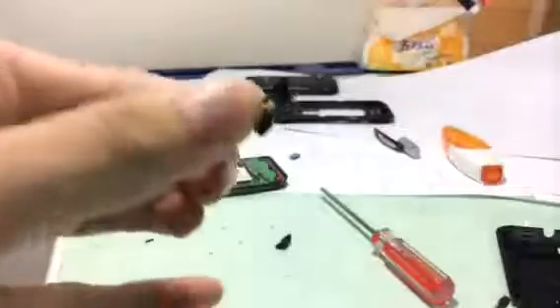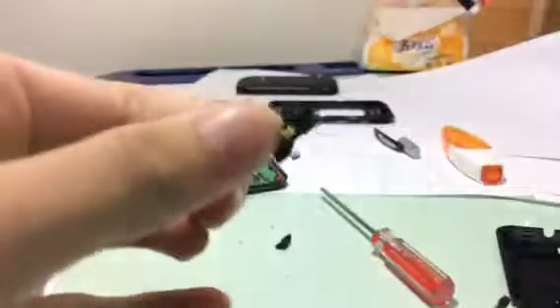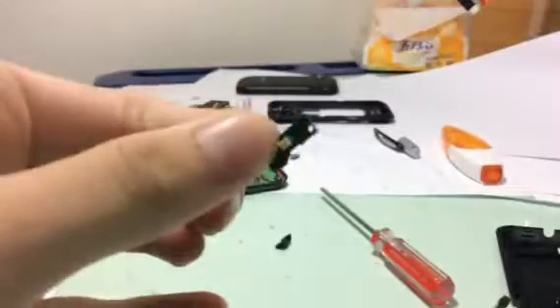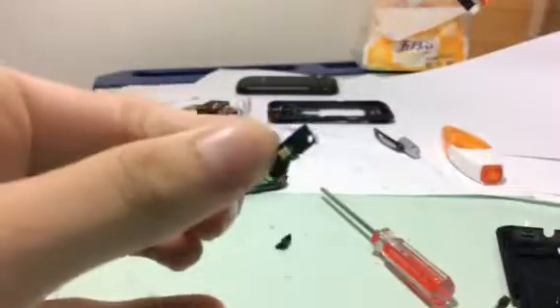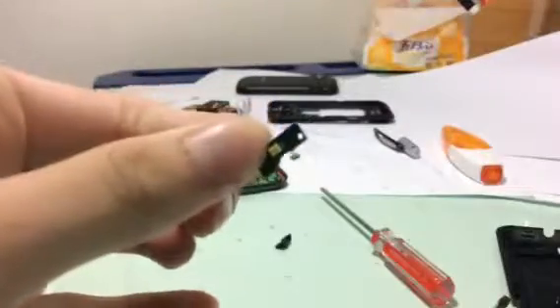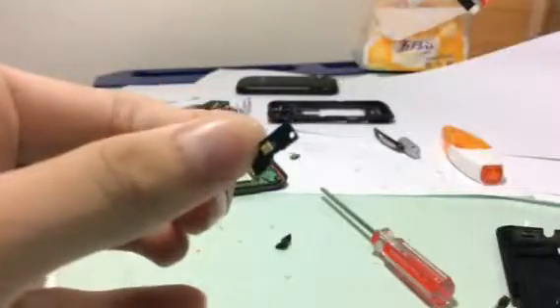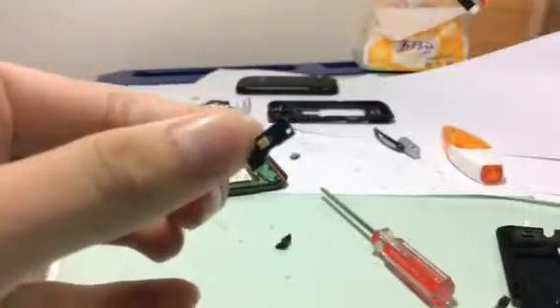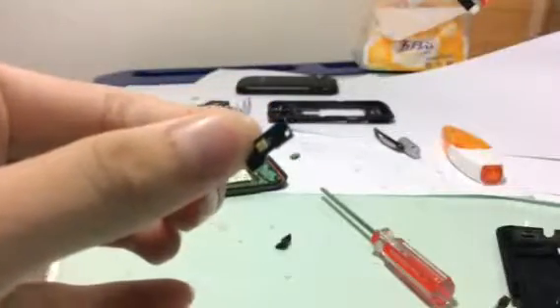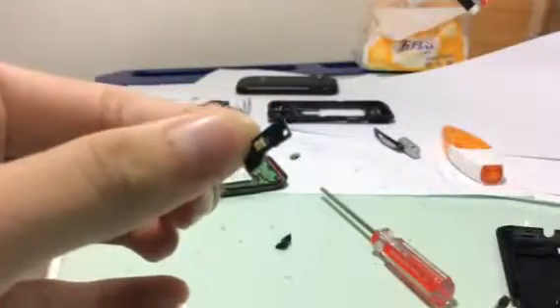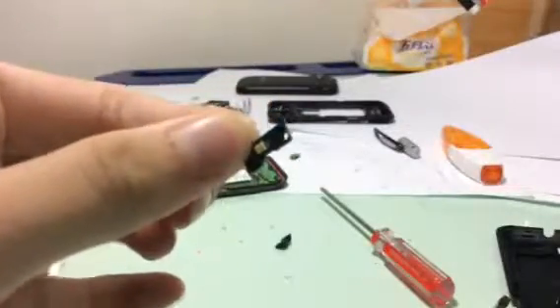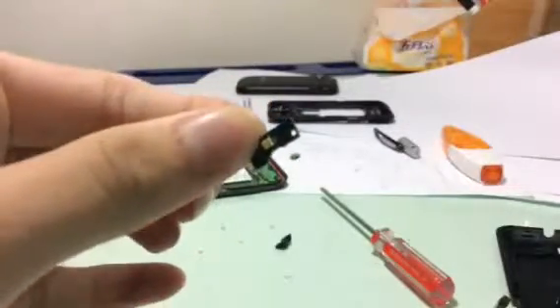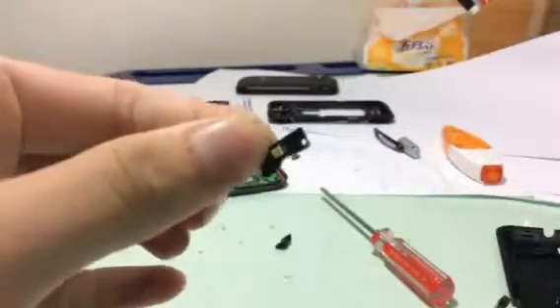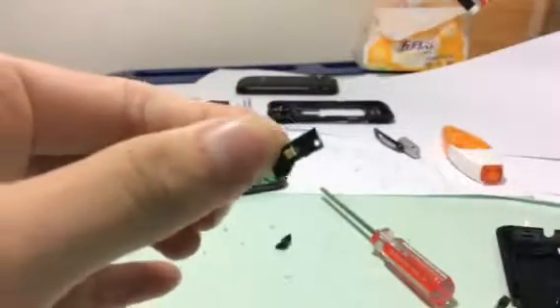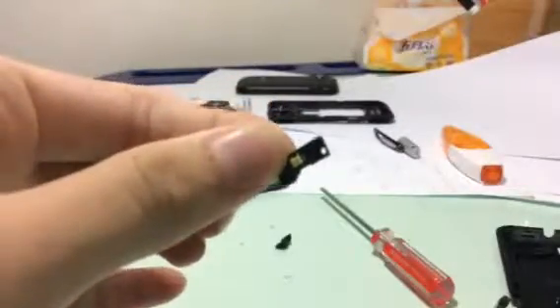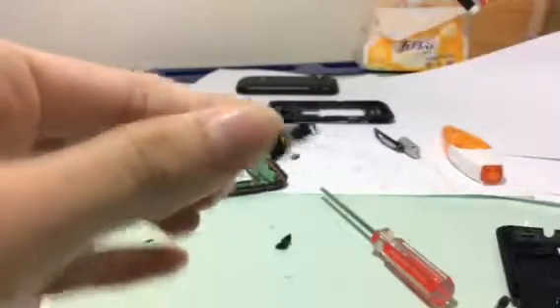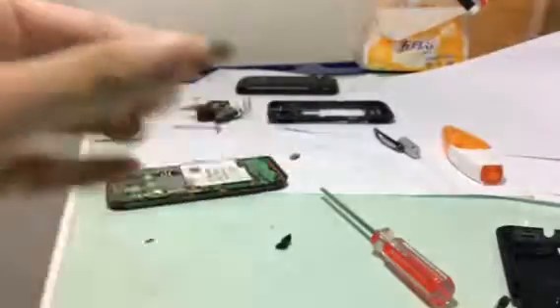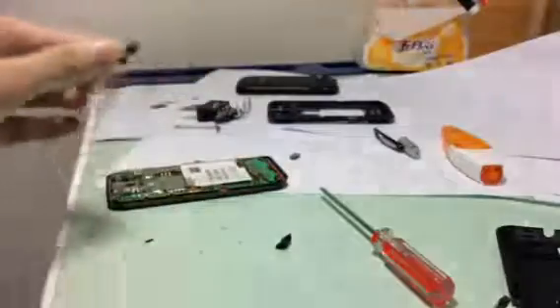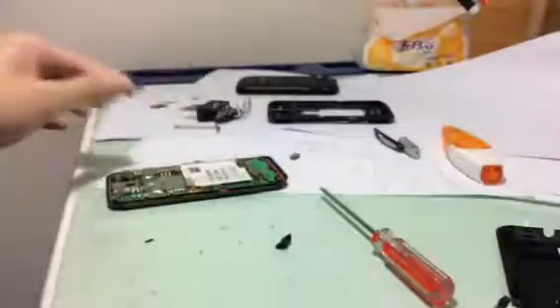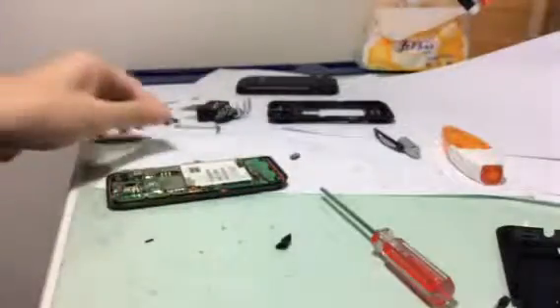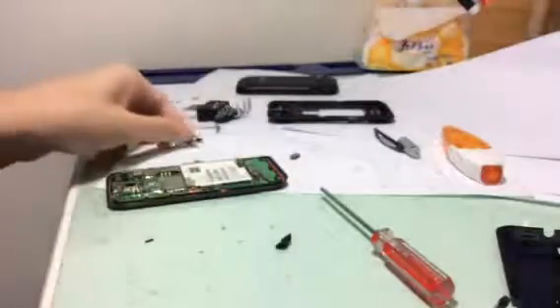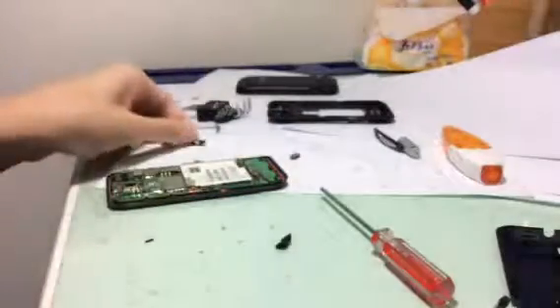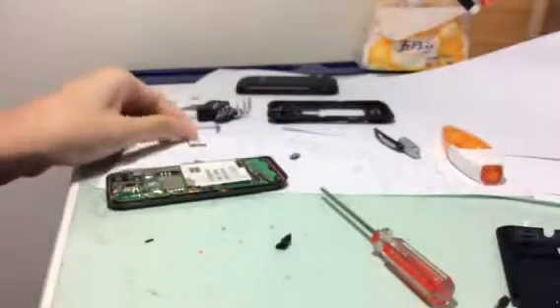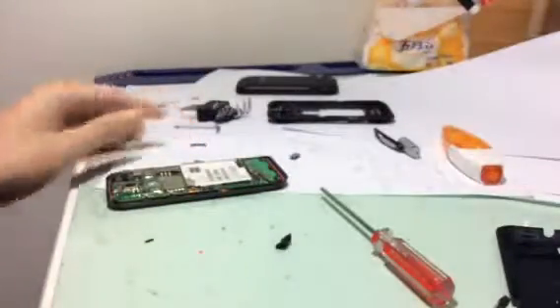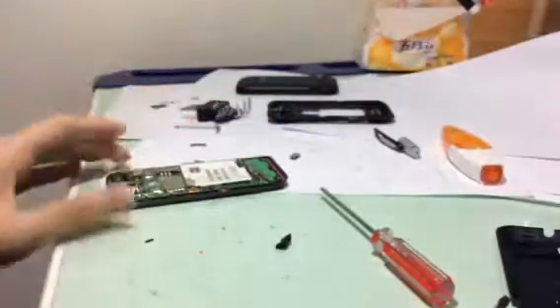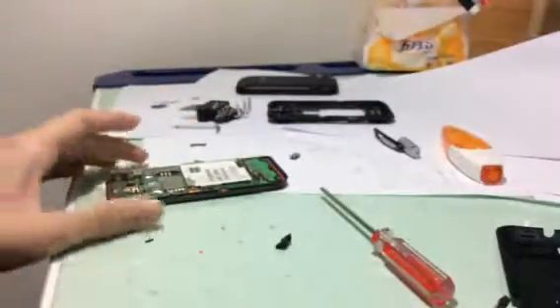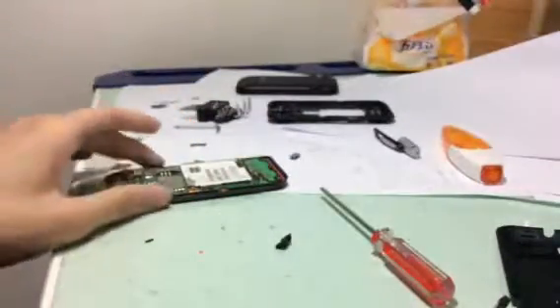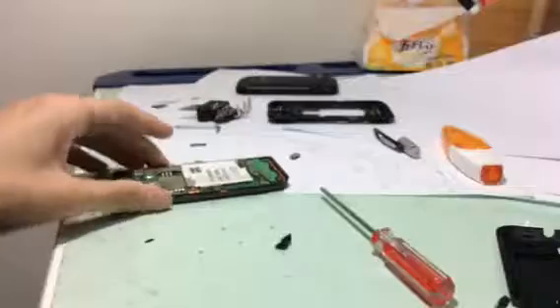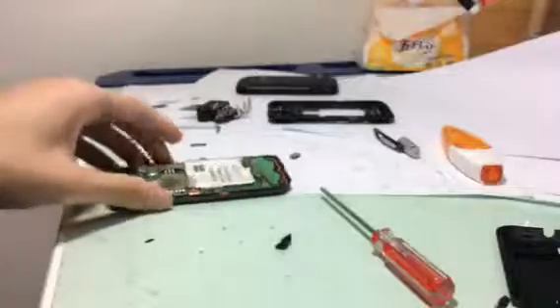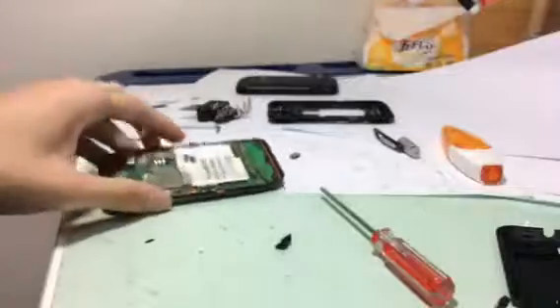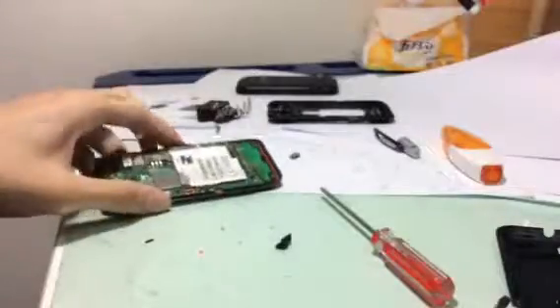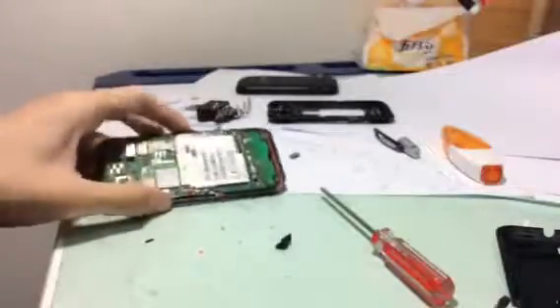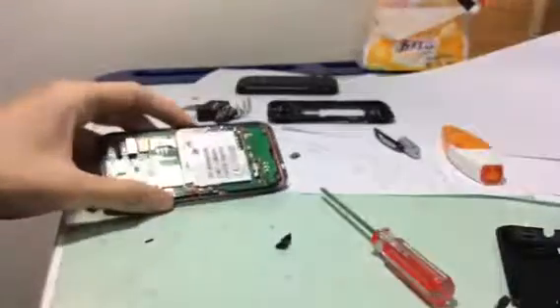Let's have a look at the flash. This is the flash — it fell out when I took it apart. I can put it back, so don't worry.